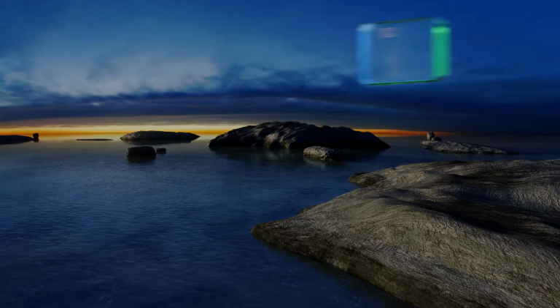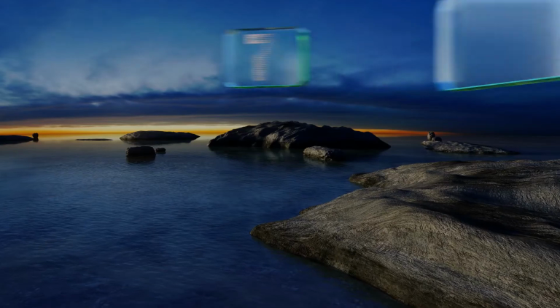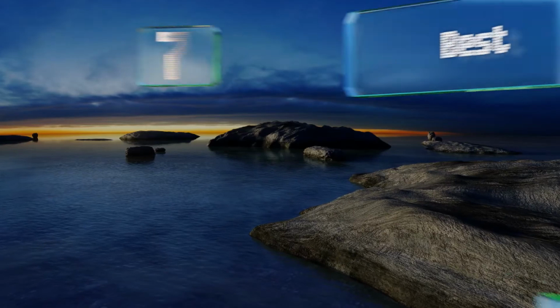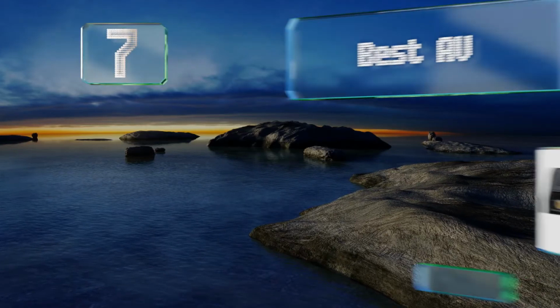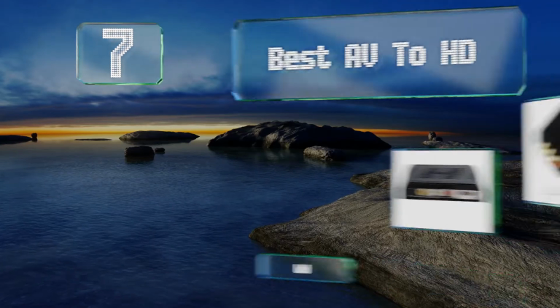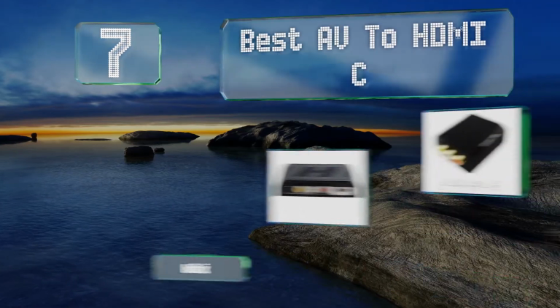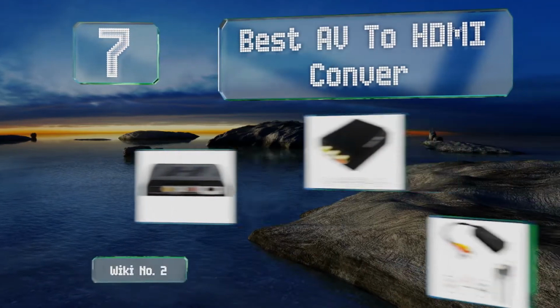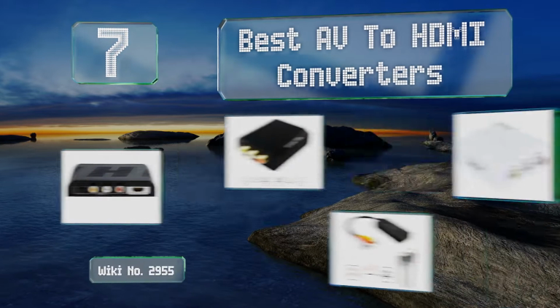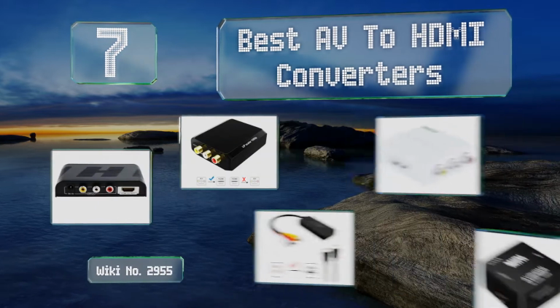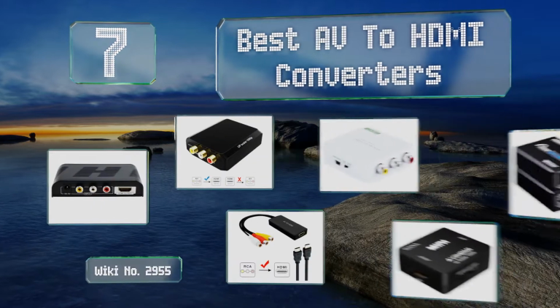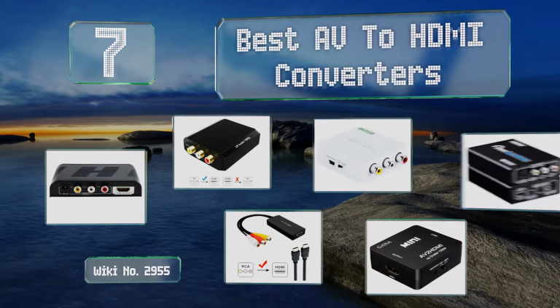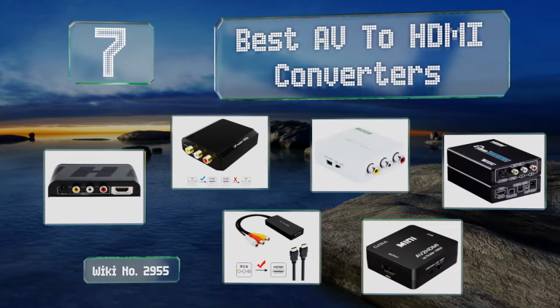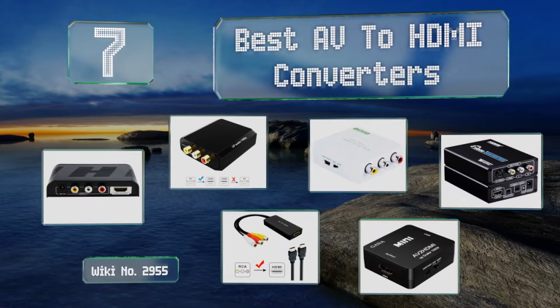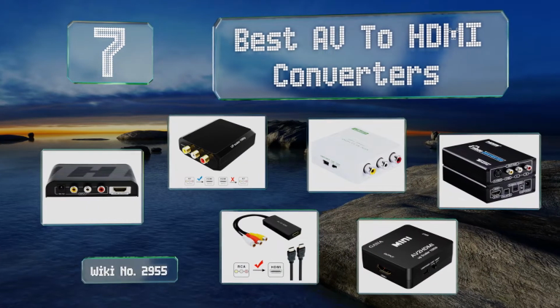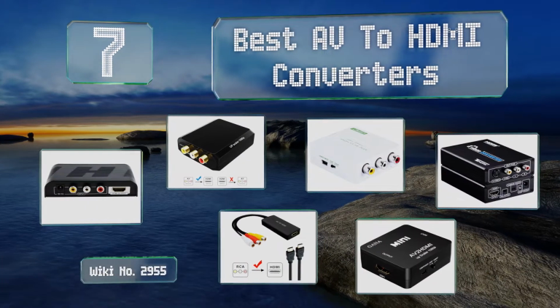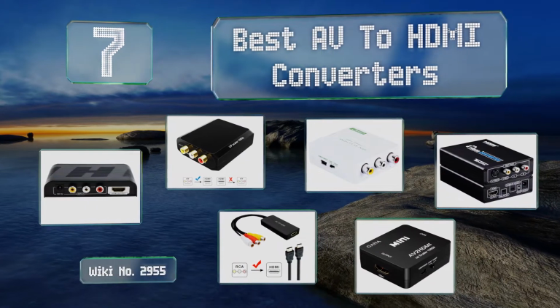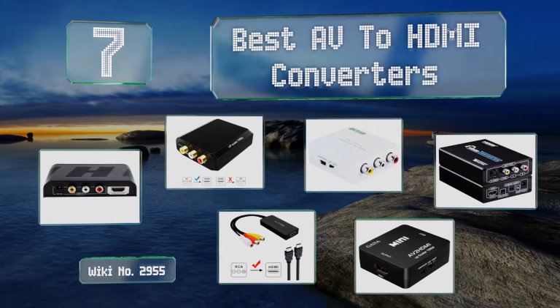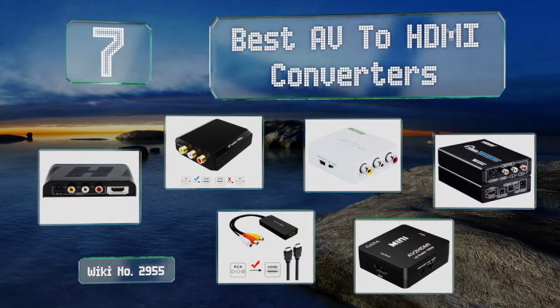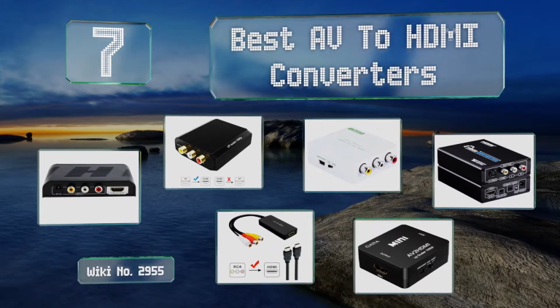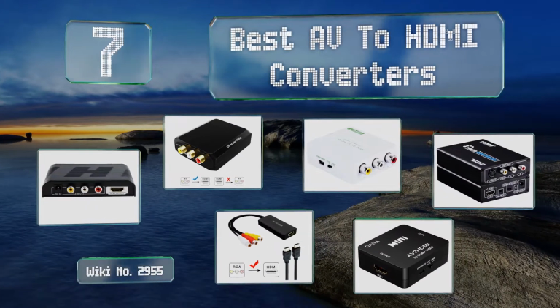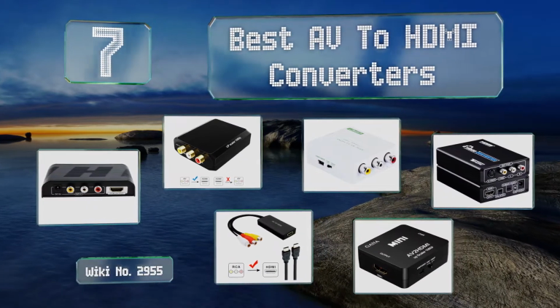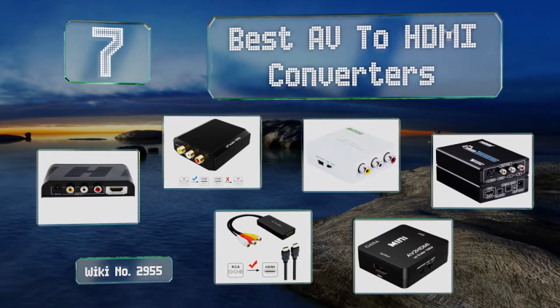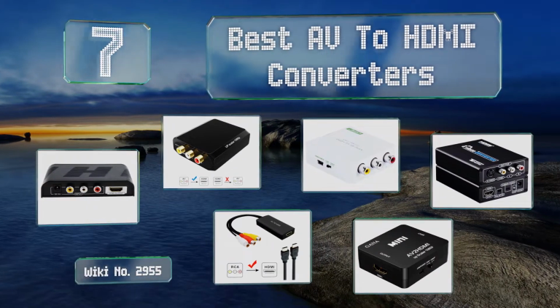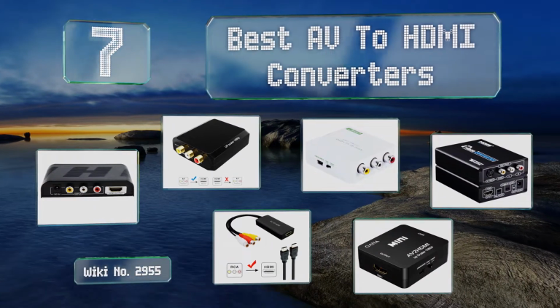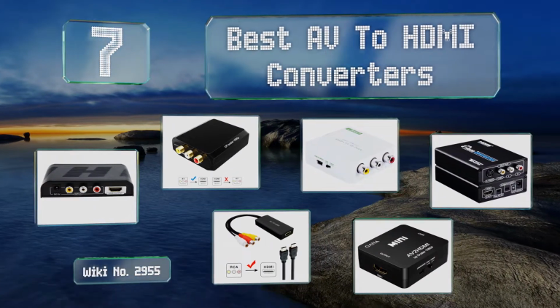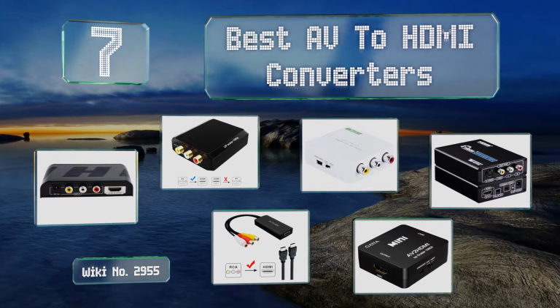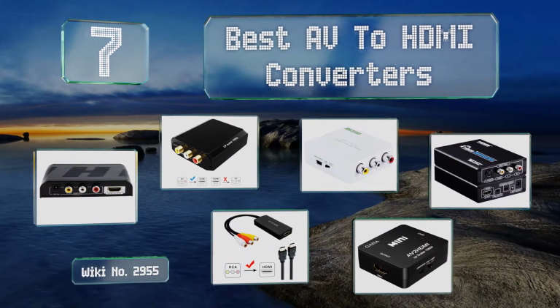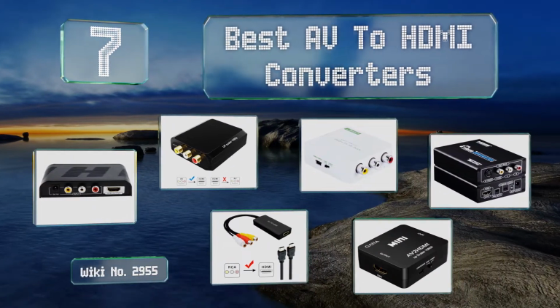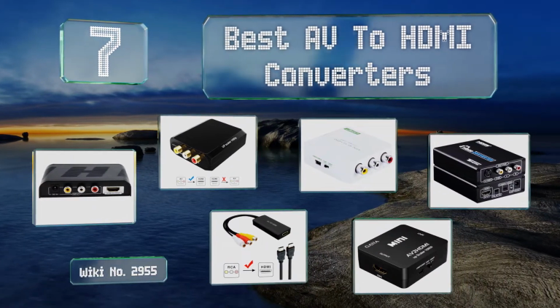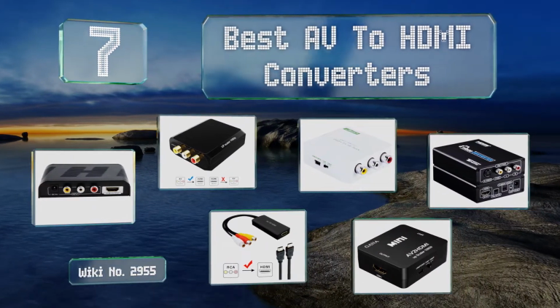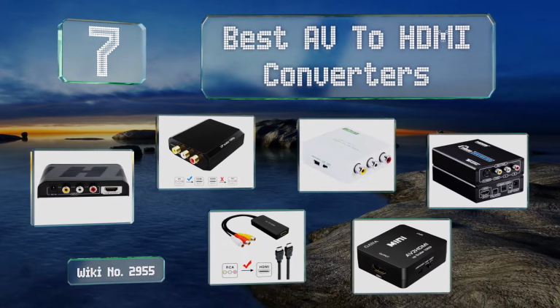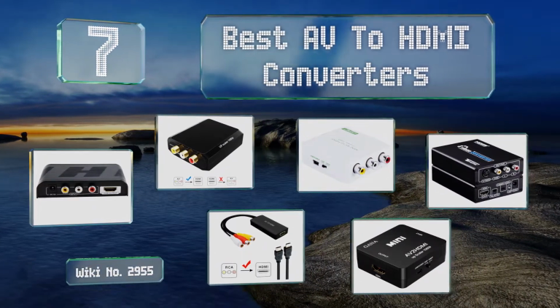EasyVid presents the seven best AV to HDMI converters. Let's get started with the list.